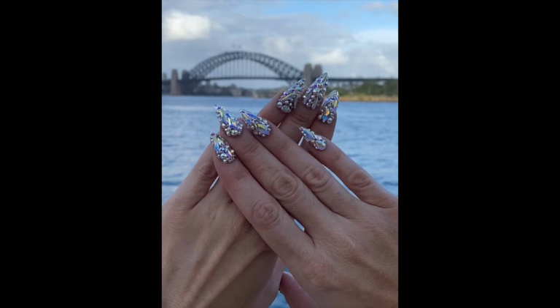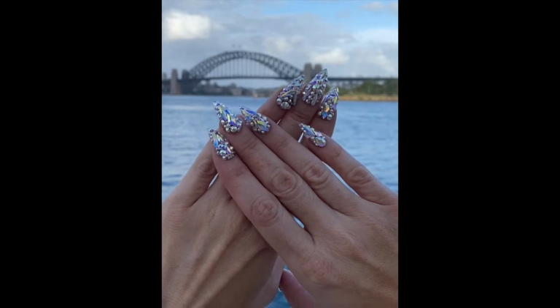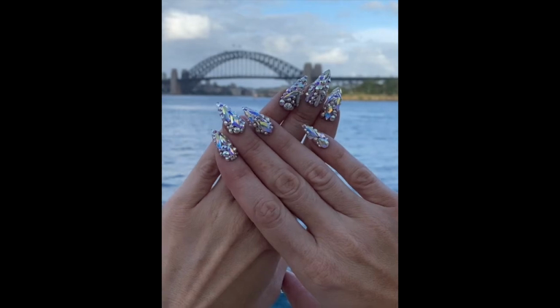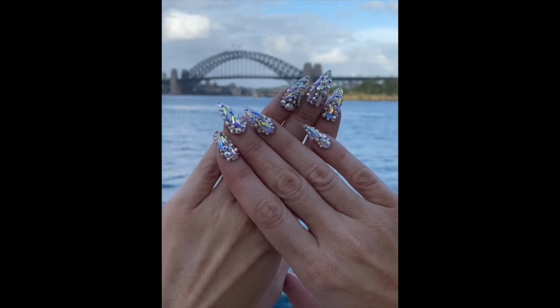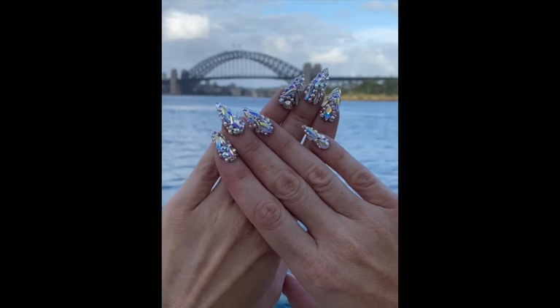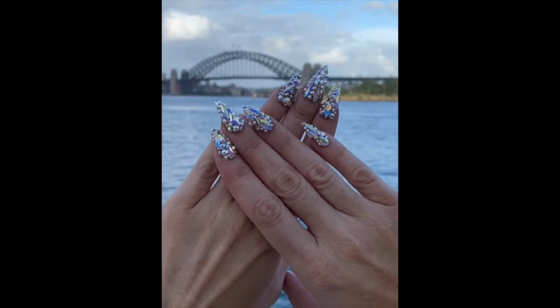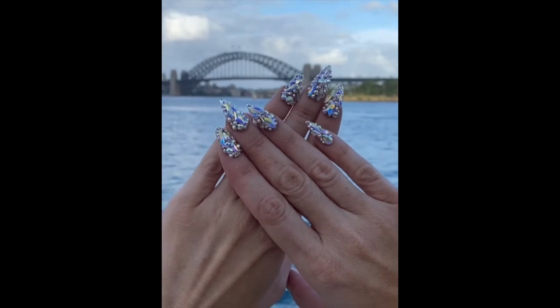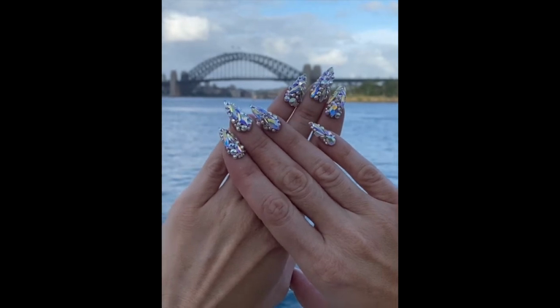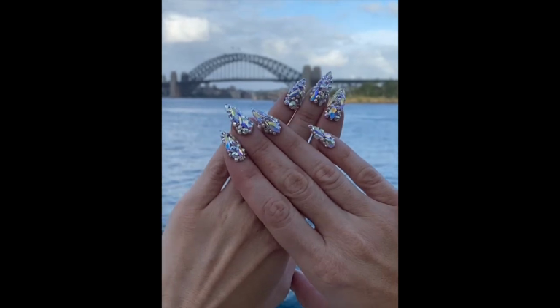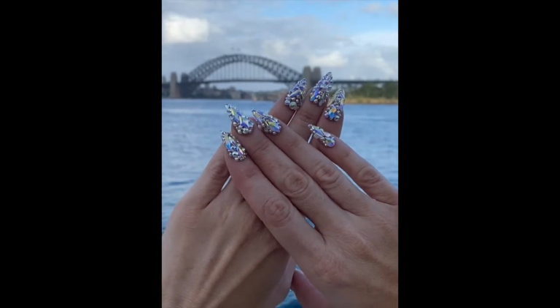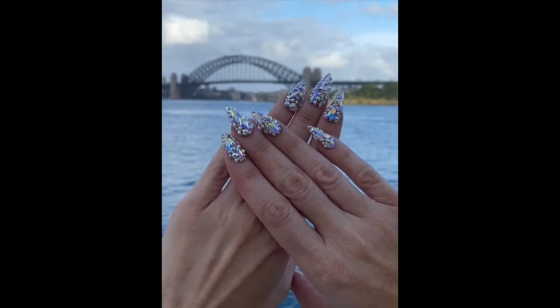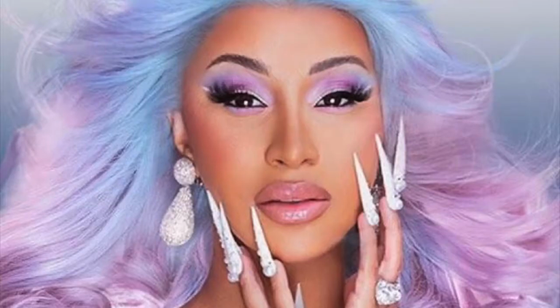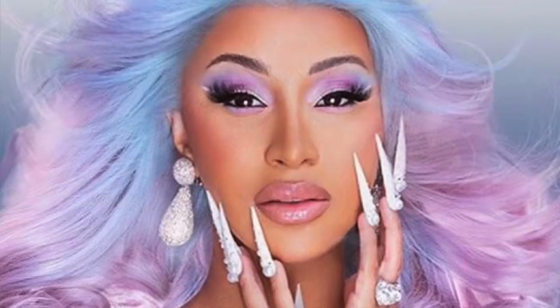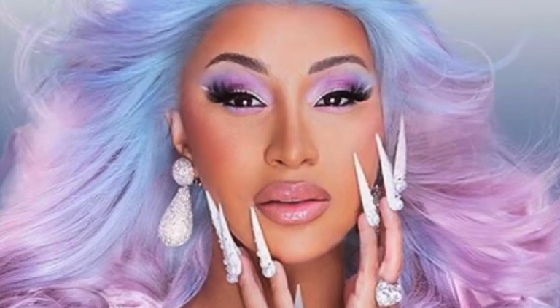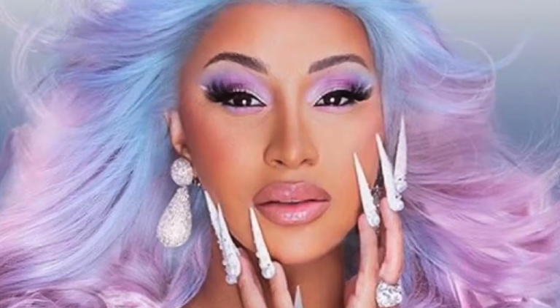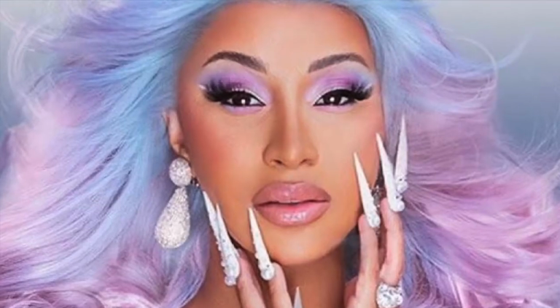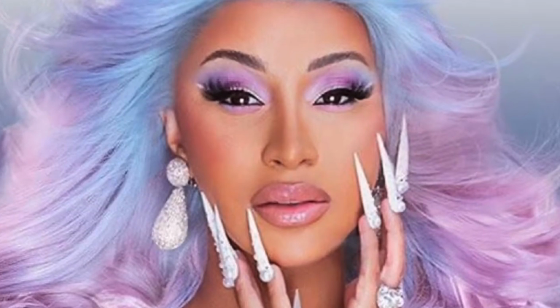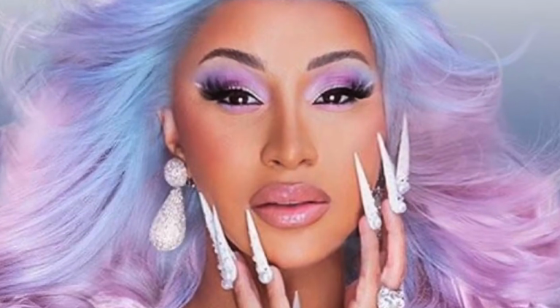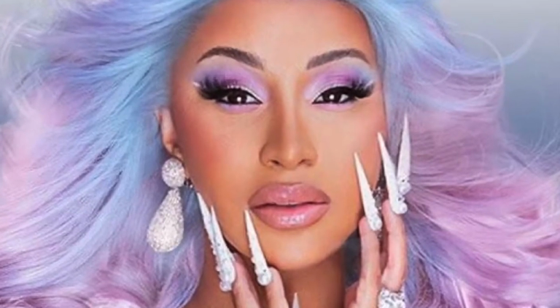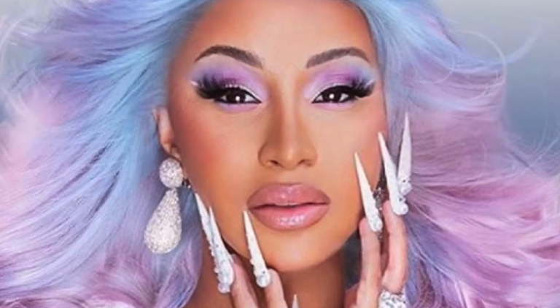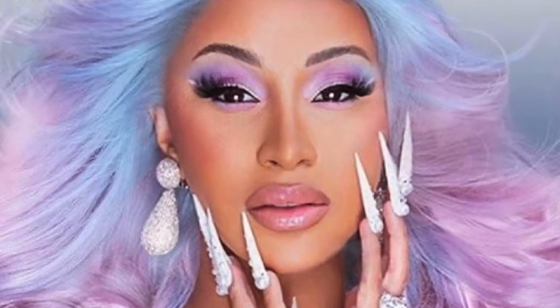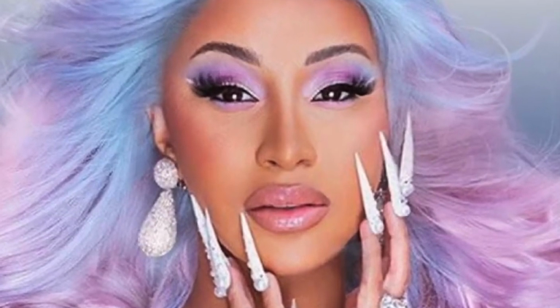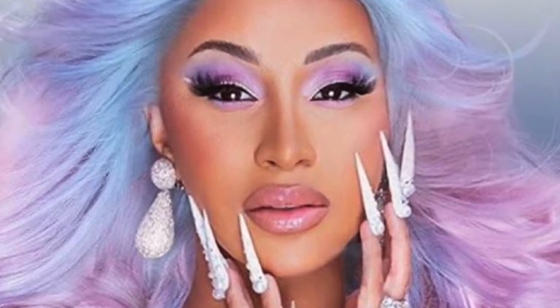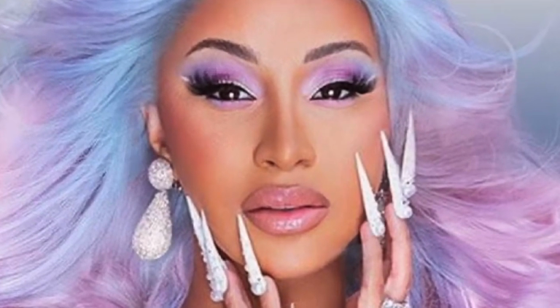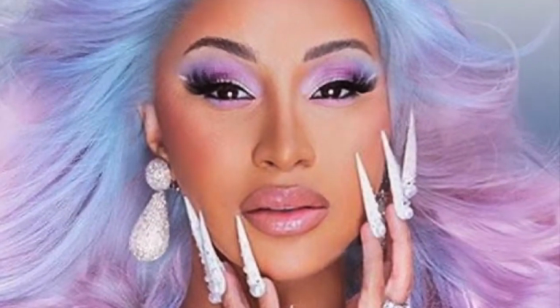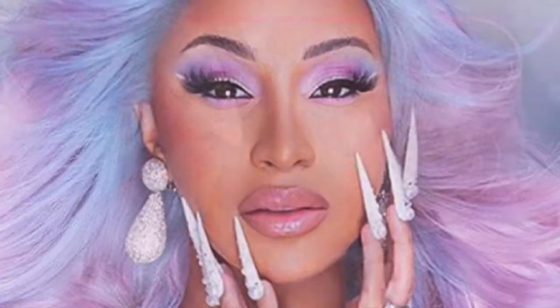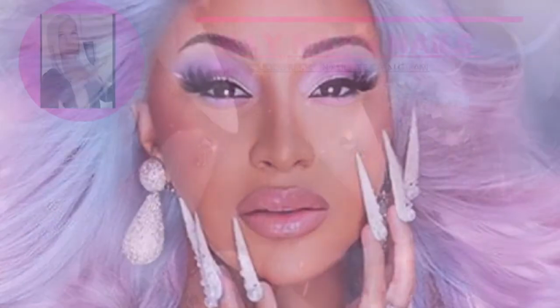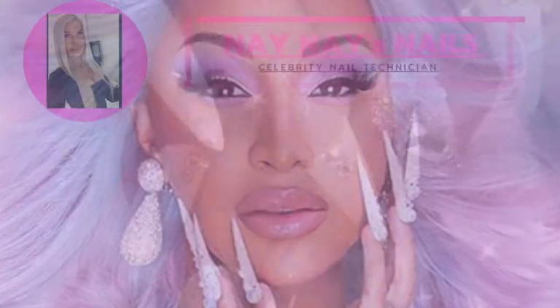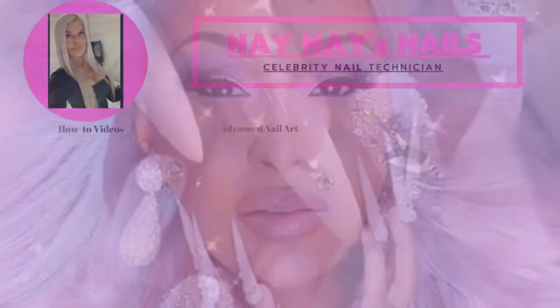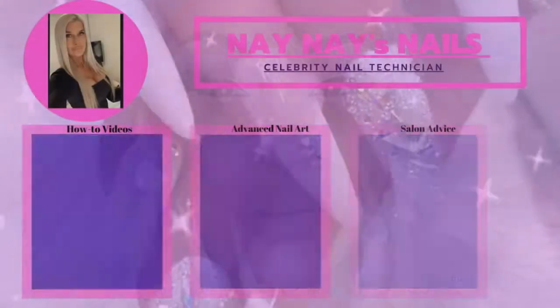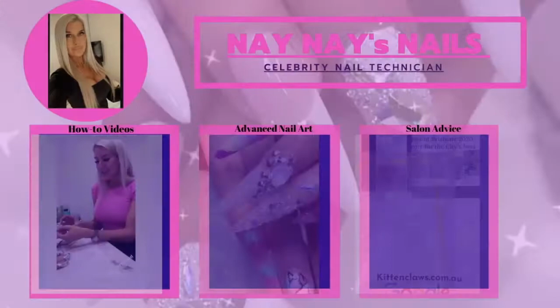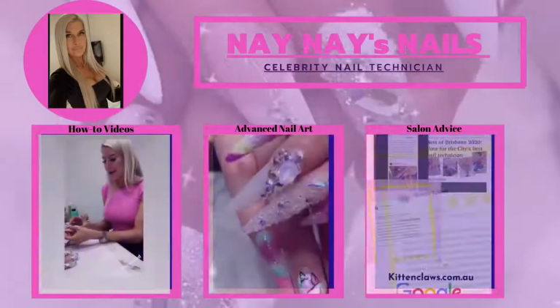Want the same kind of nails as Cardi B? I'm going to show you how to achieve this look in less than five minutes.